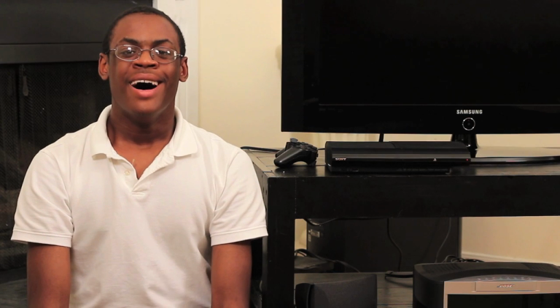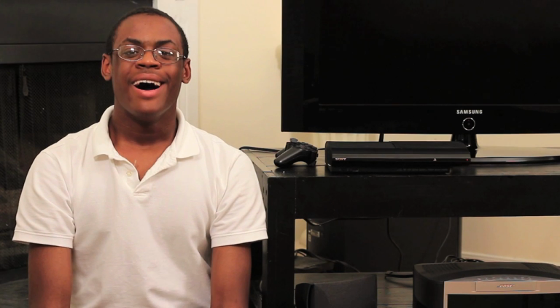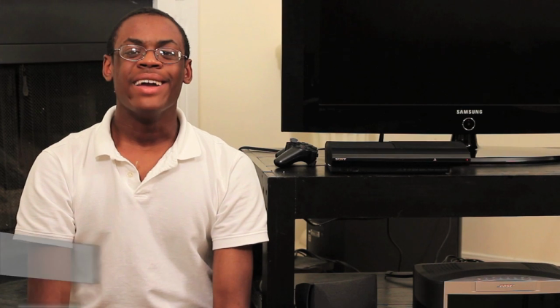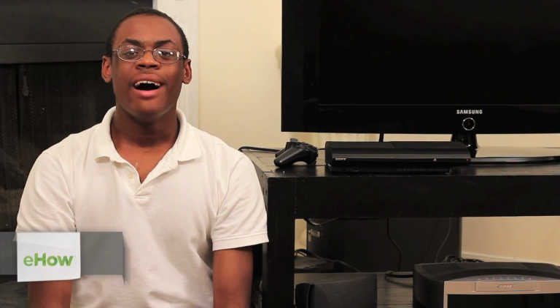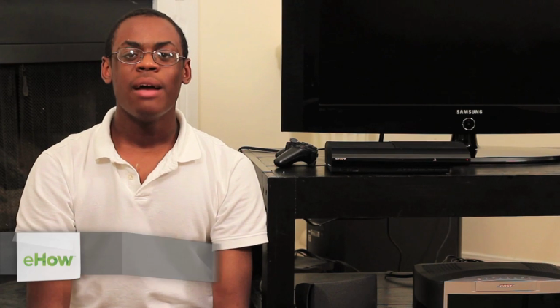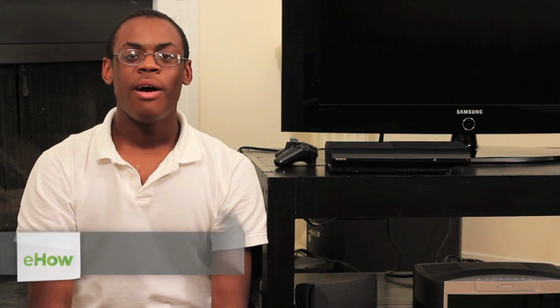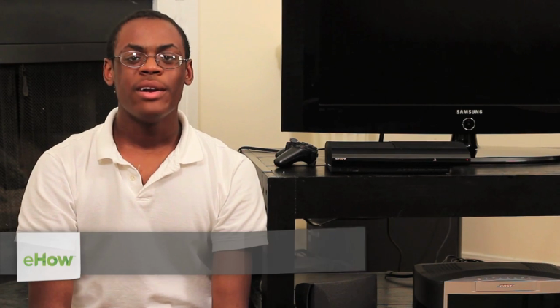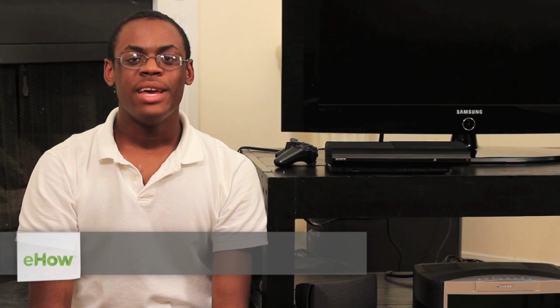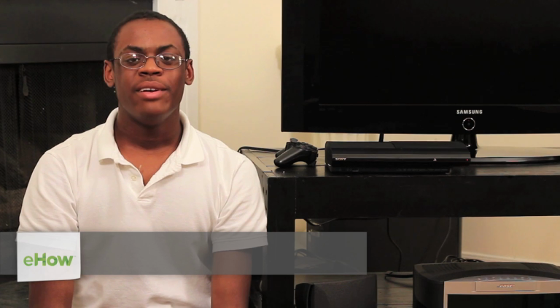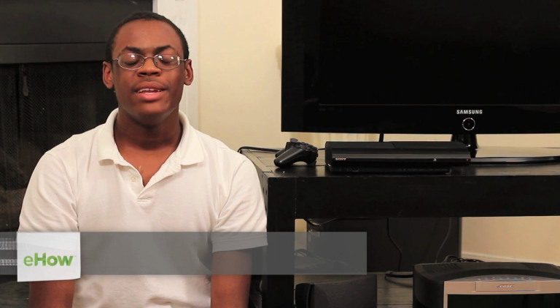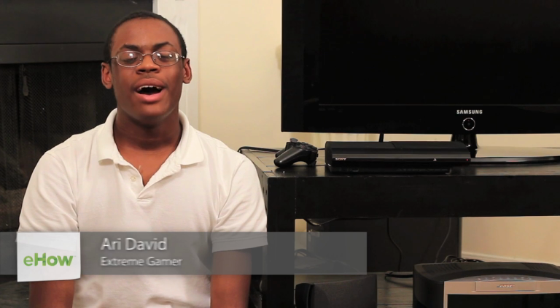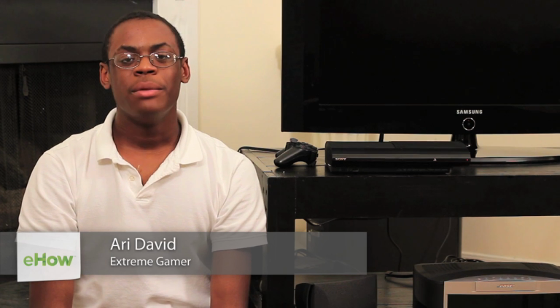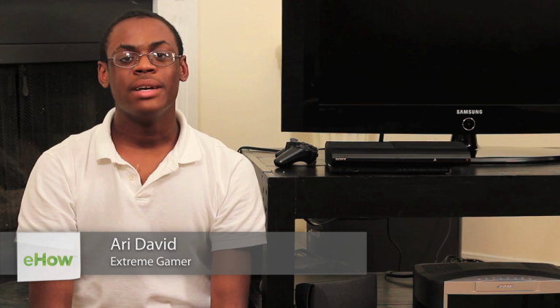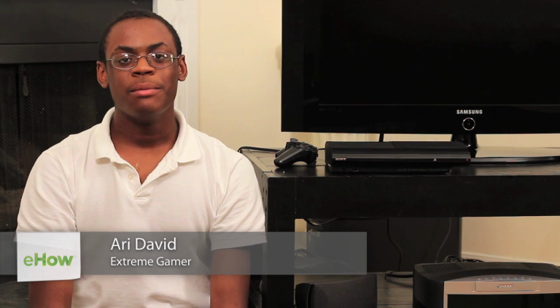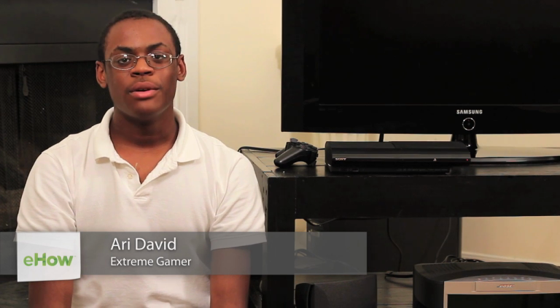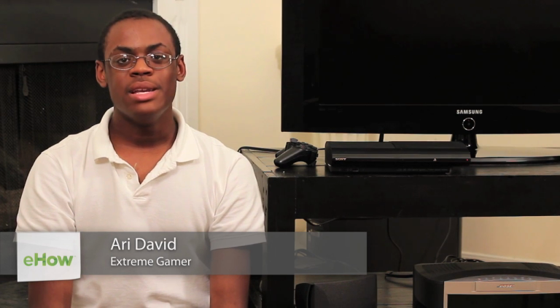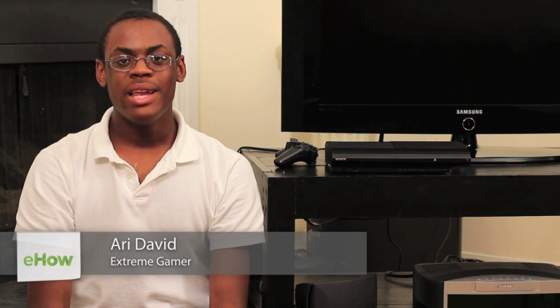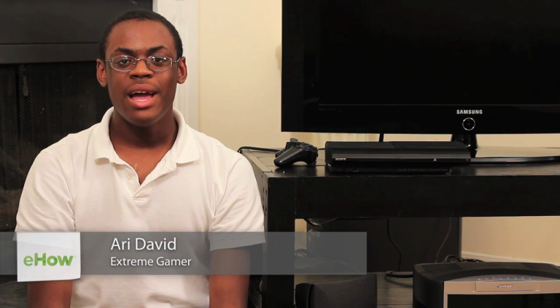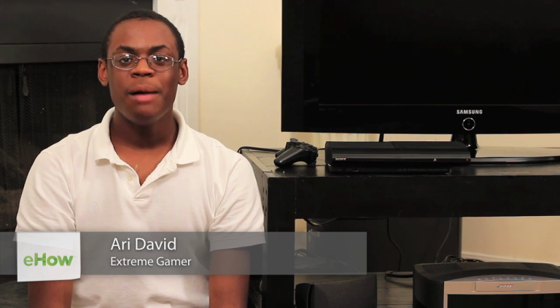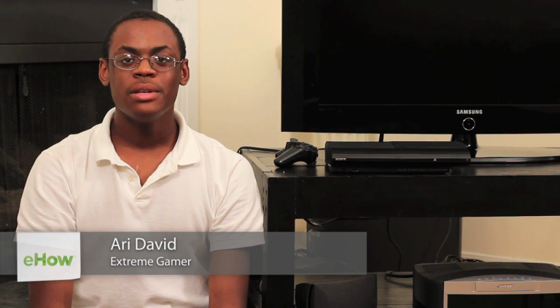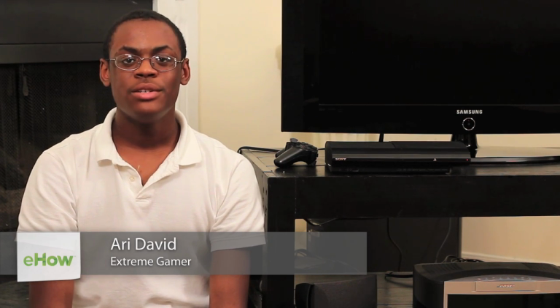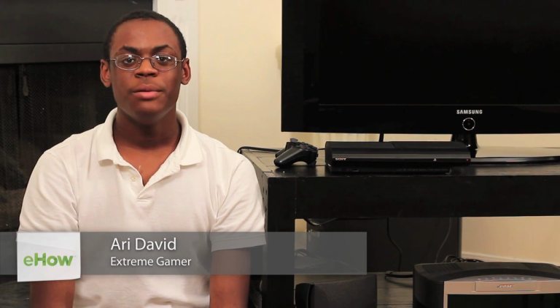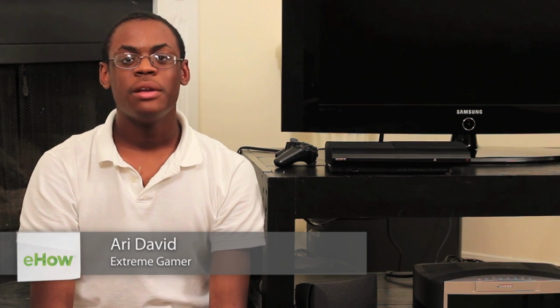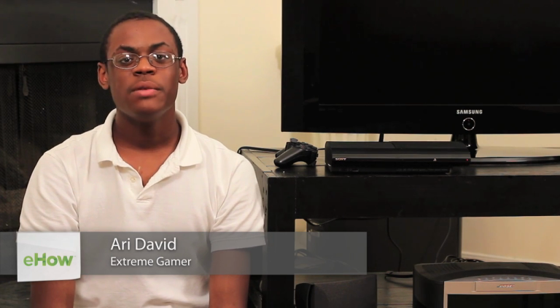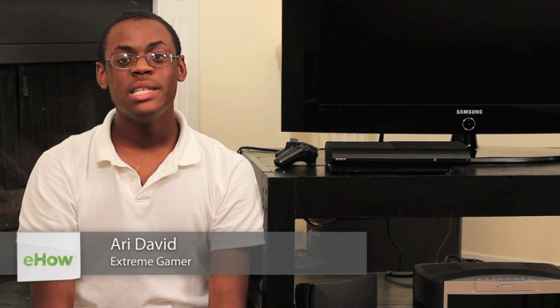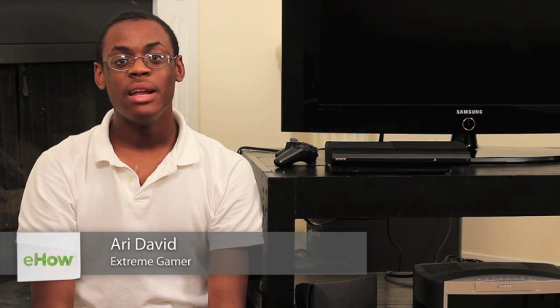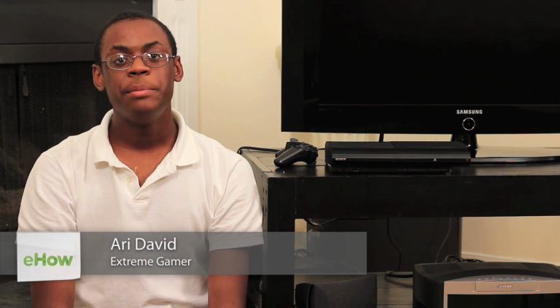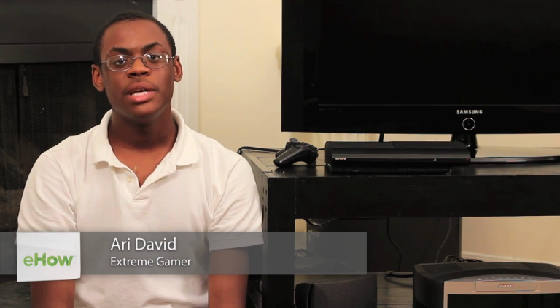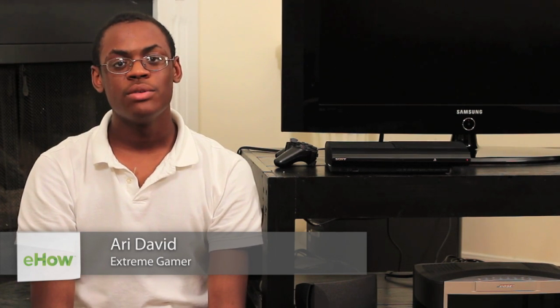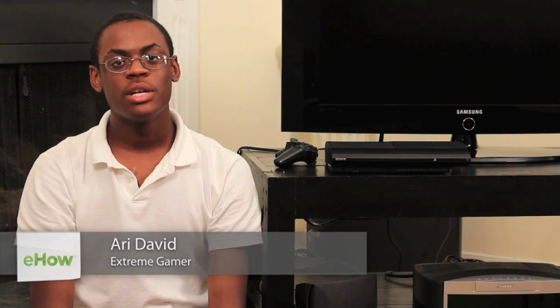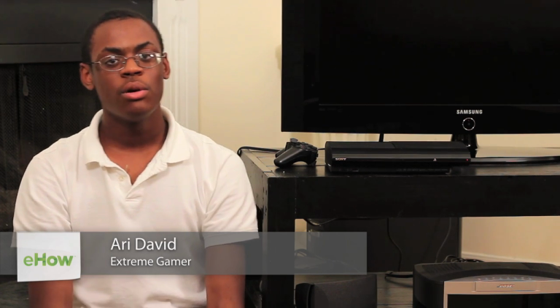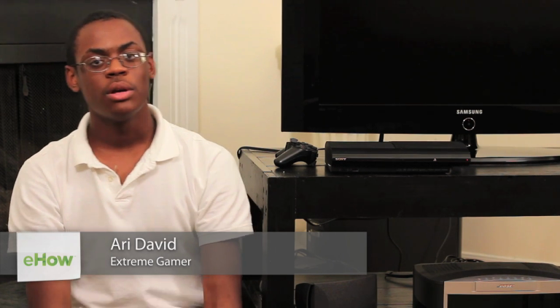Hi, I'm Ari David and I'm a gamer. Today I'm going to show you how to reset a PS3 controller.